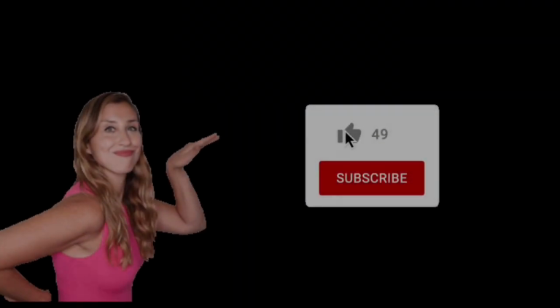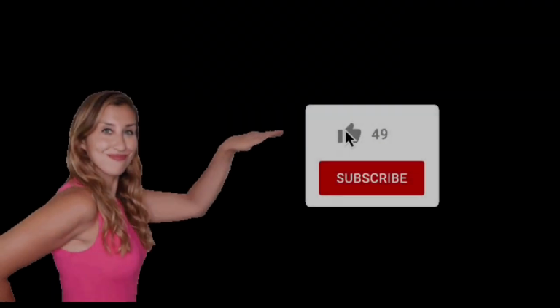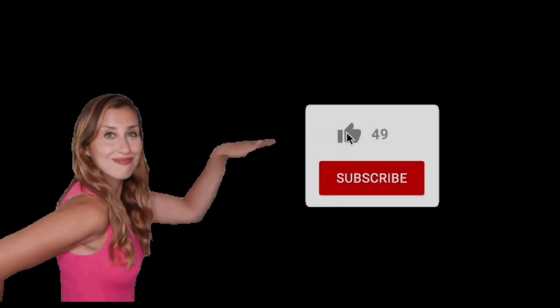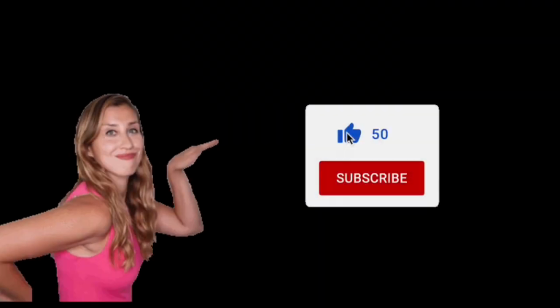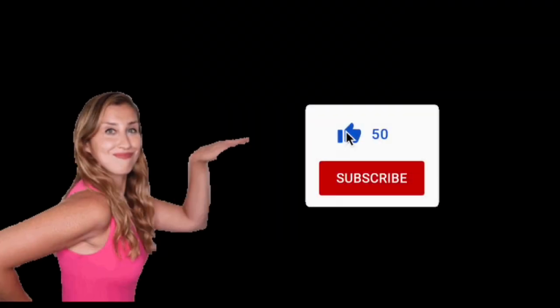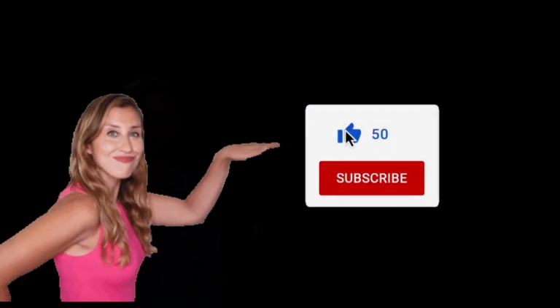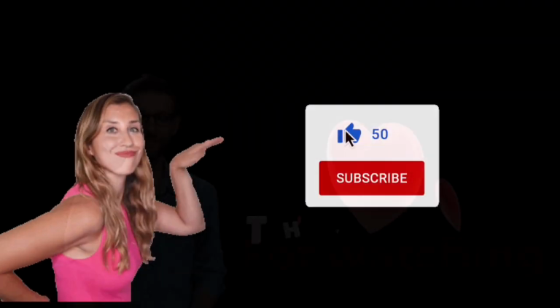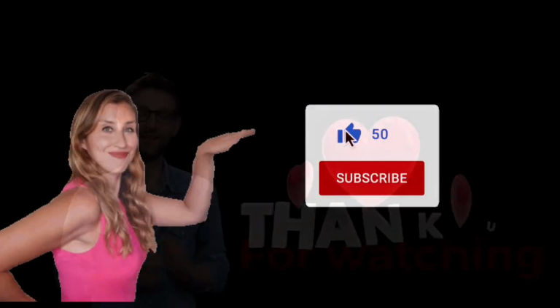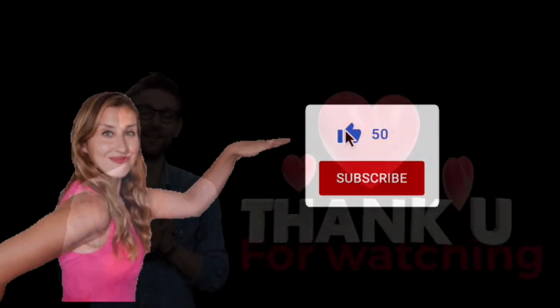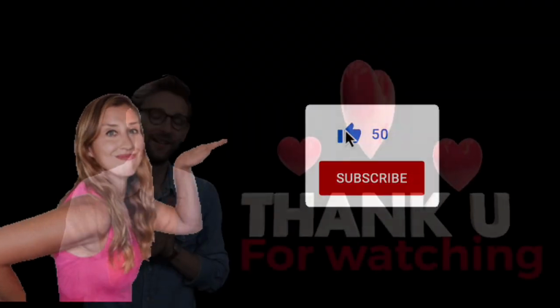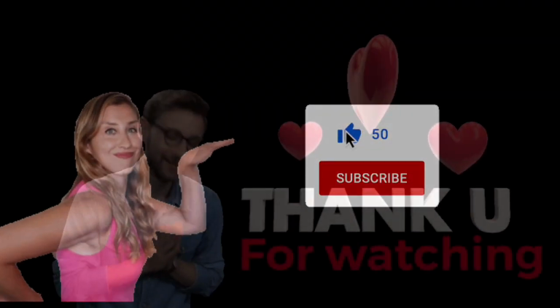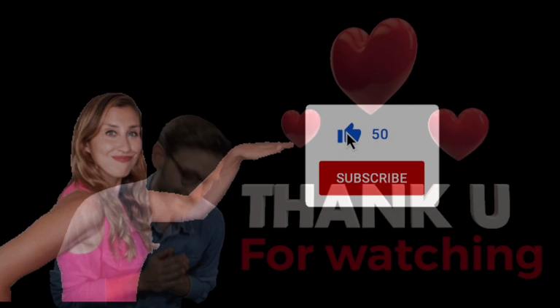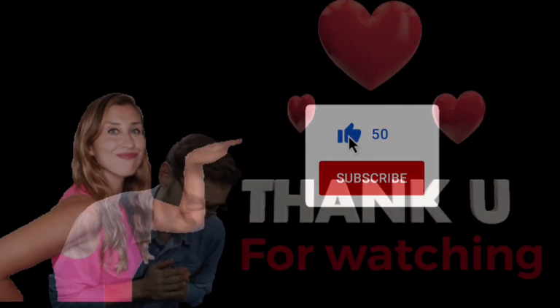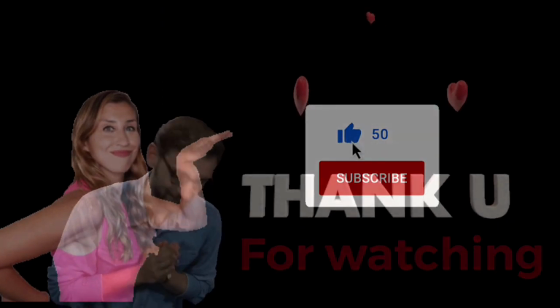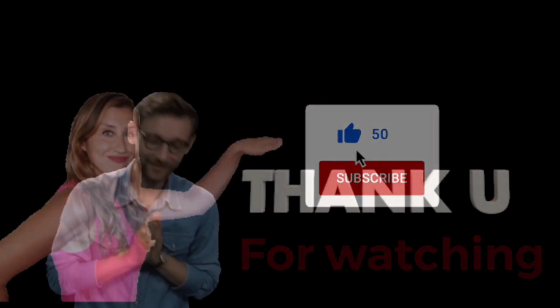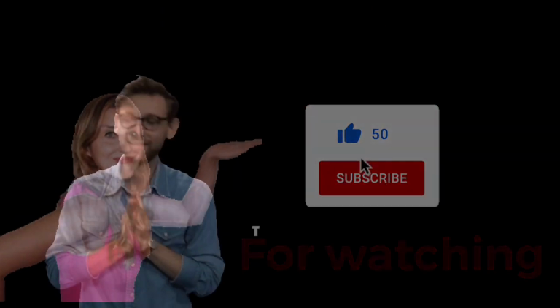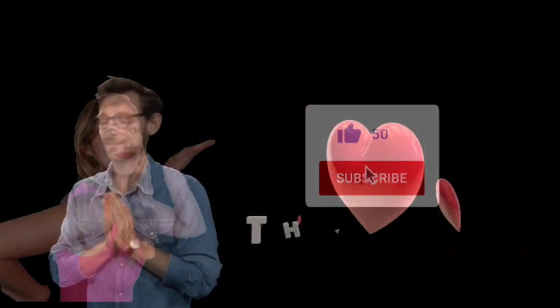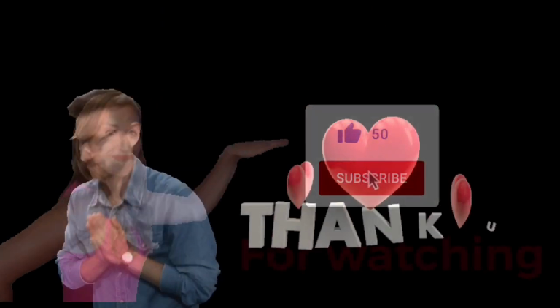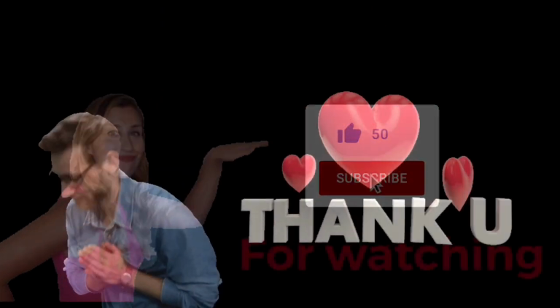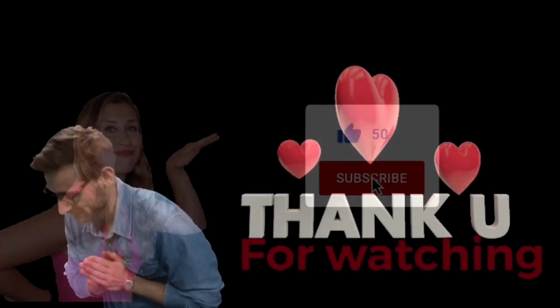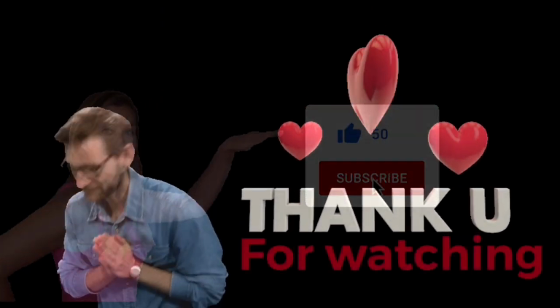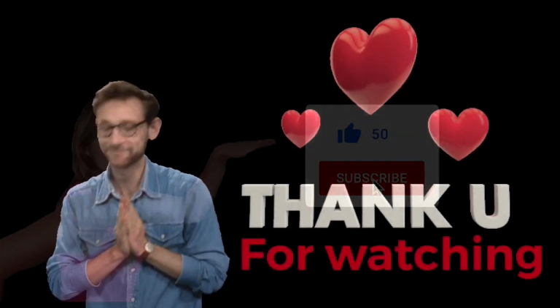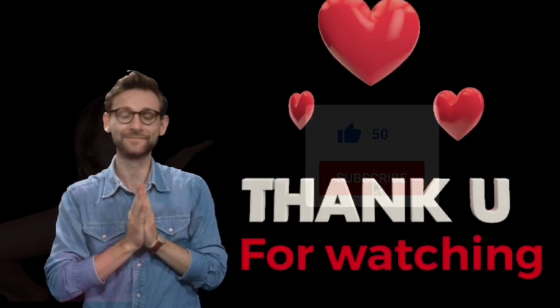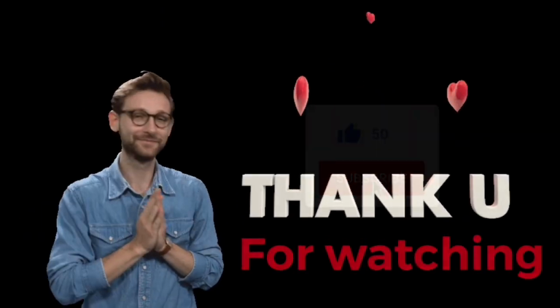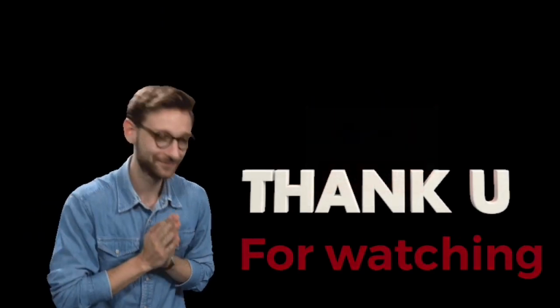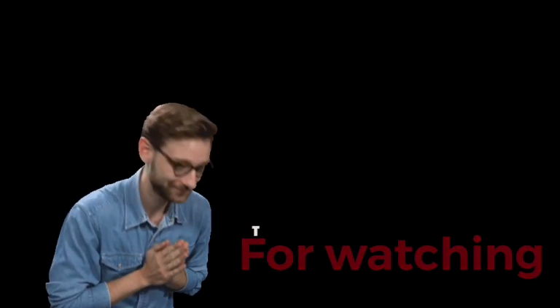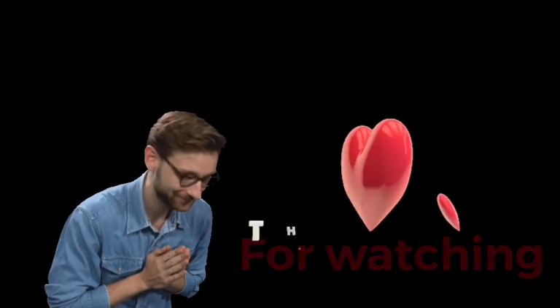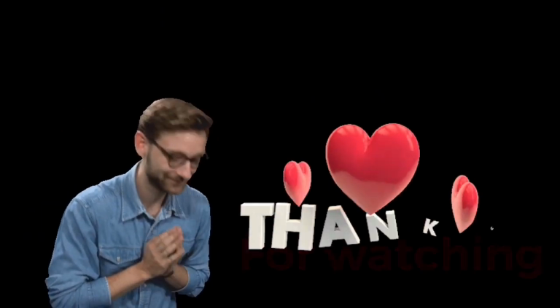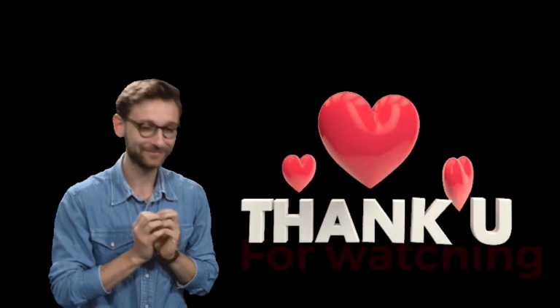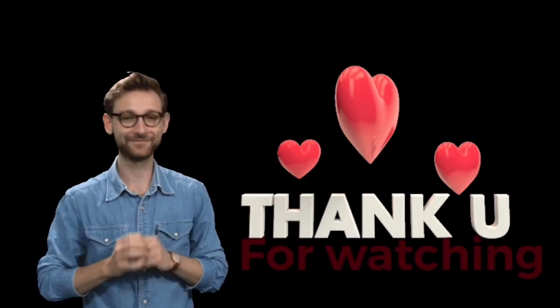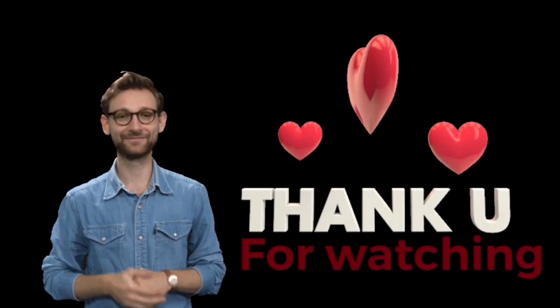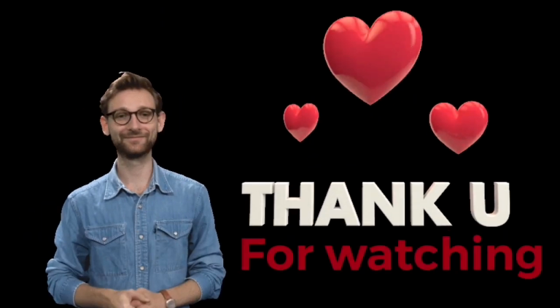Don't forget to like, subscribe, and share. See you soon in a new video!